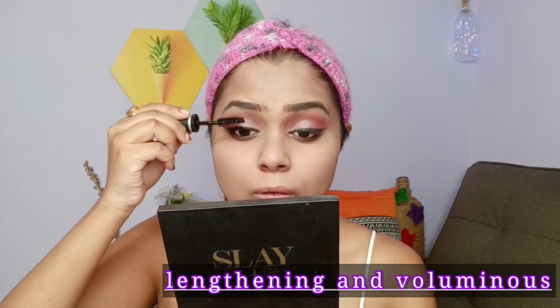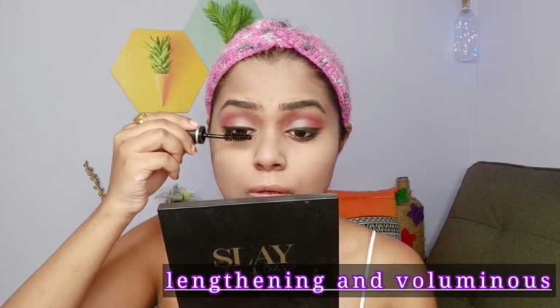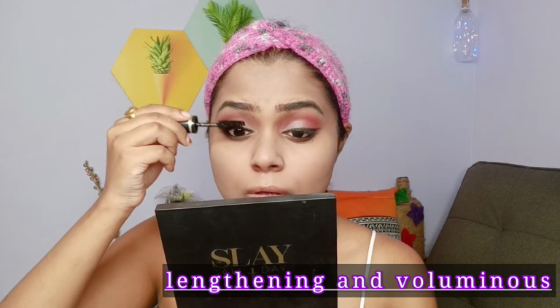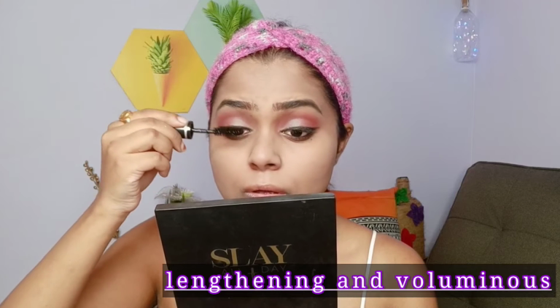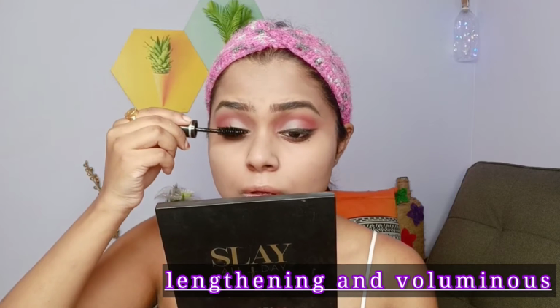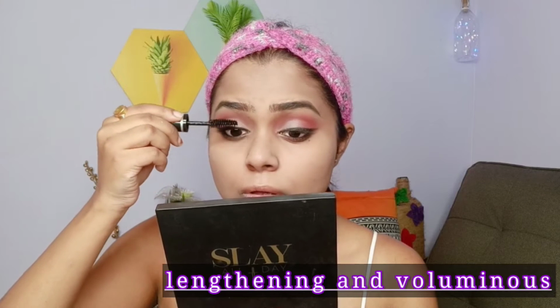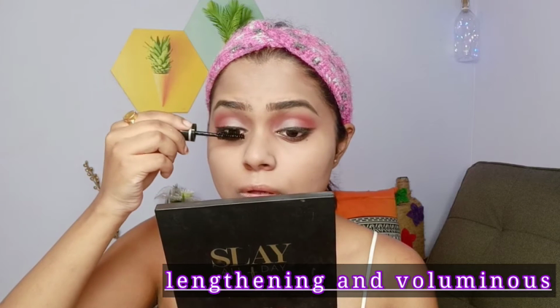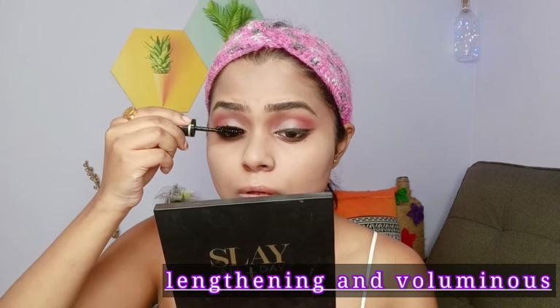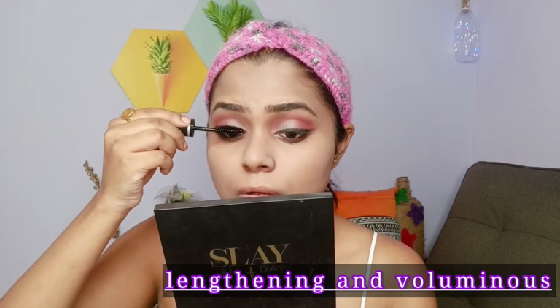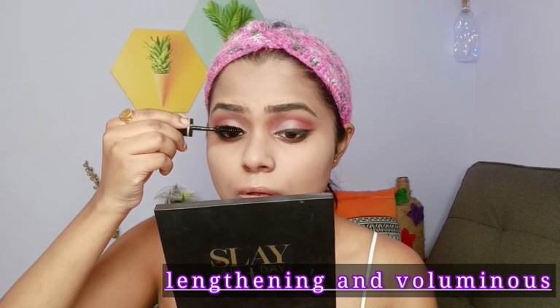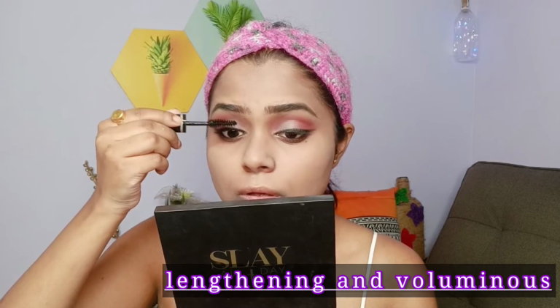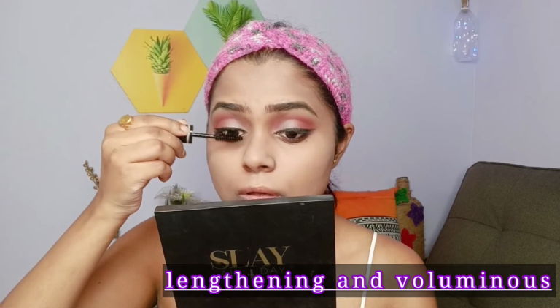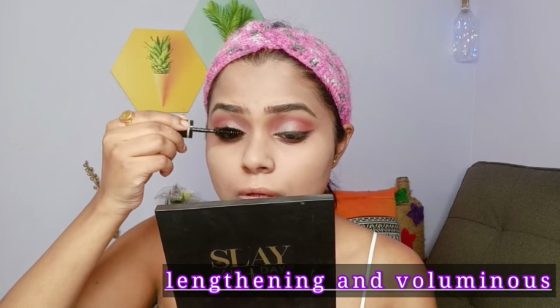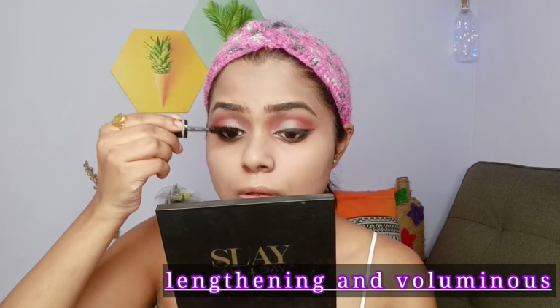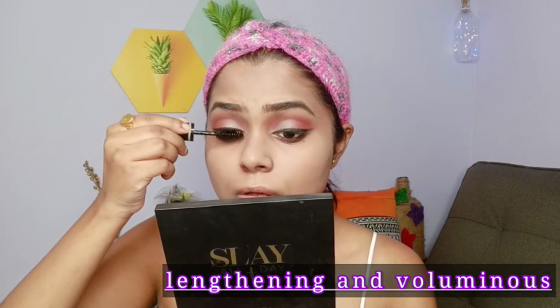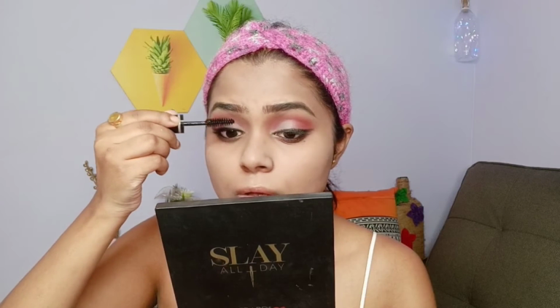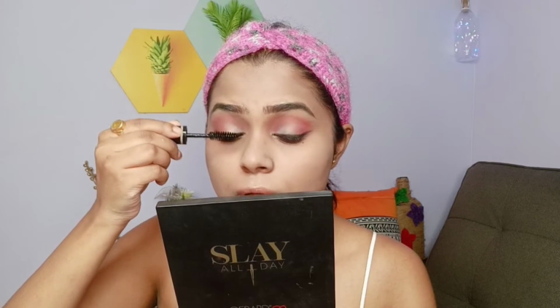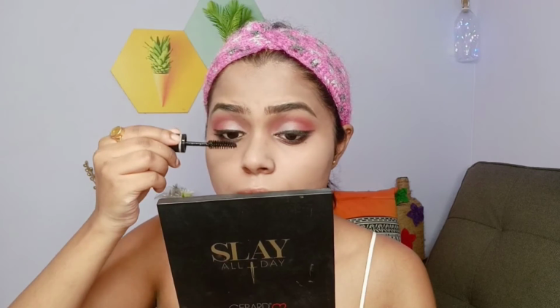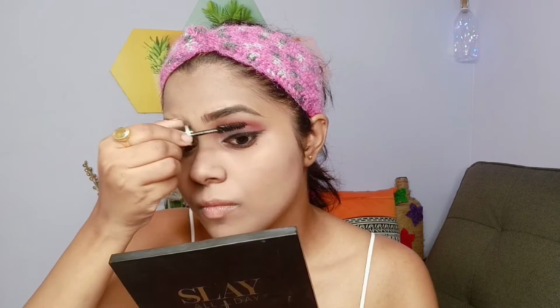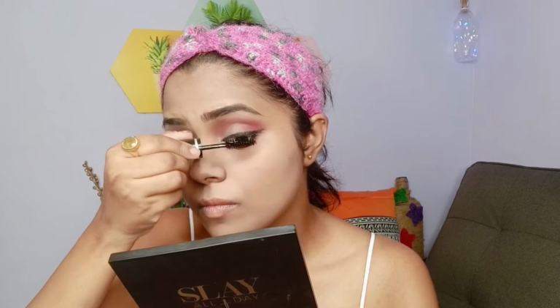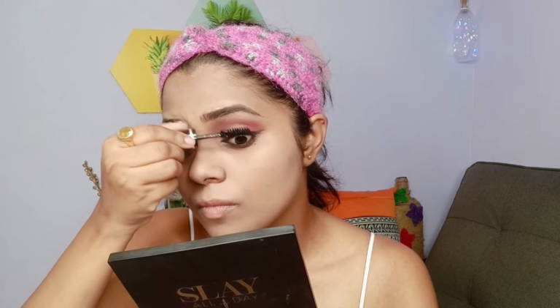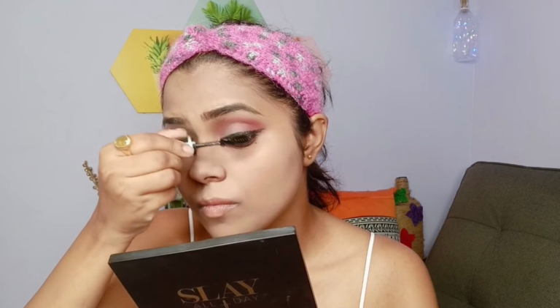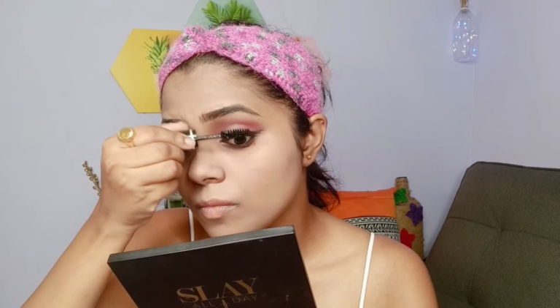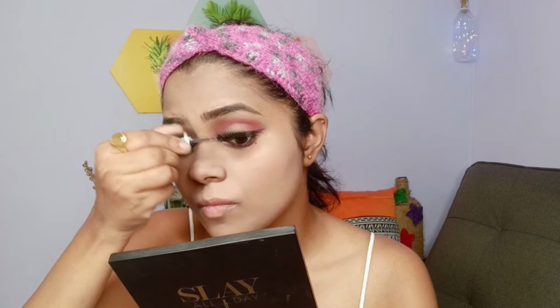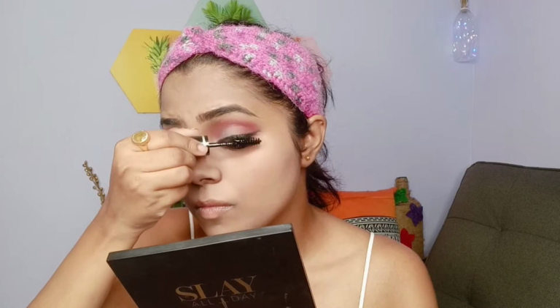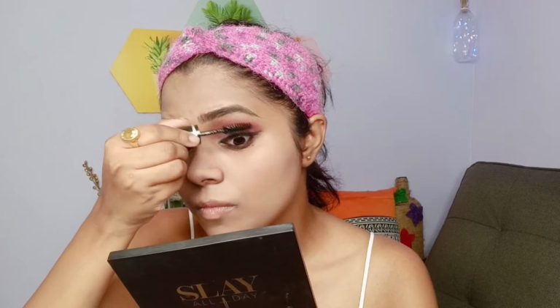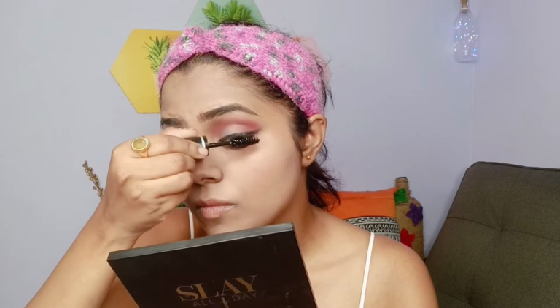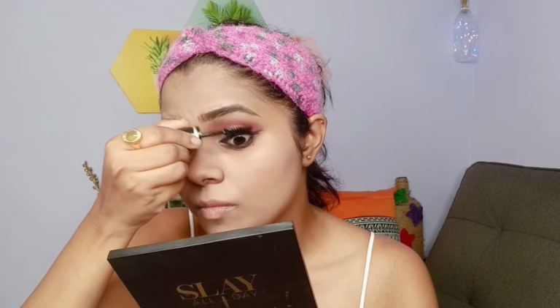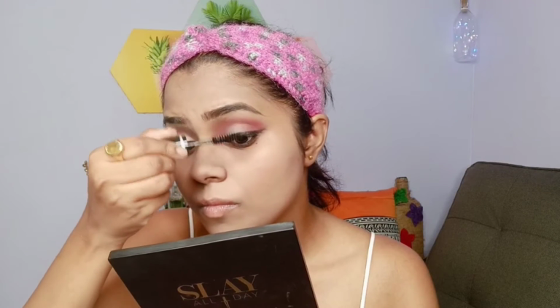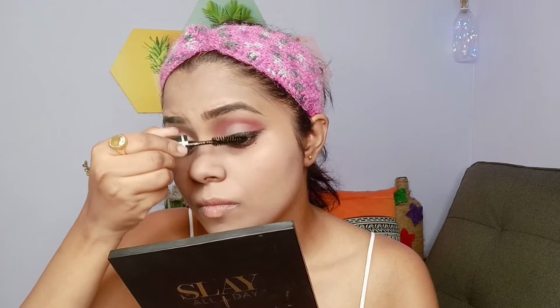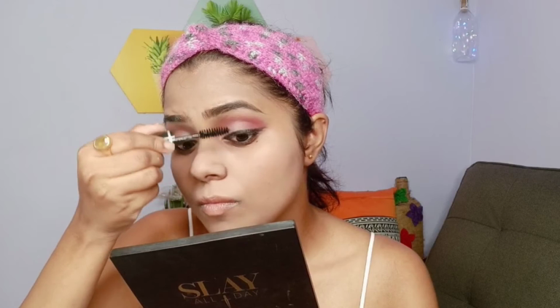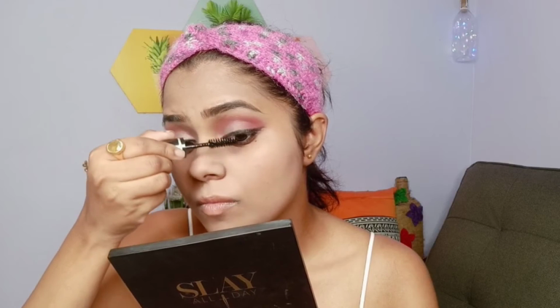I'm also using the Blue Heaven mascara — it's lengthening as well as volumizing. It's a great mascara to try on a budget and I really love this product a lot.